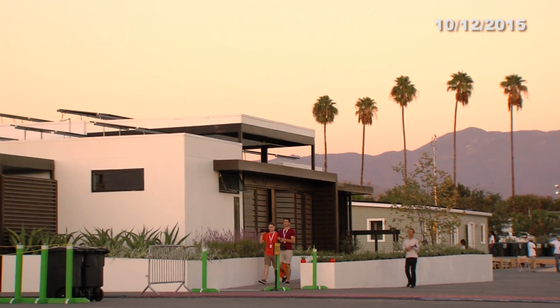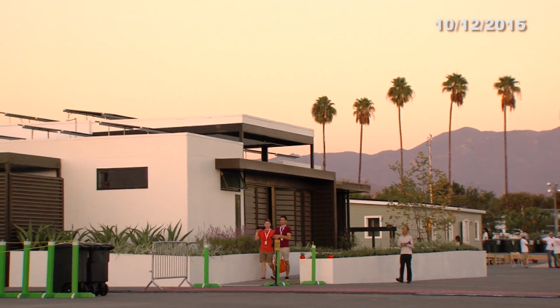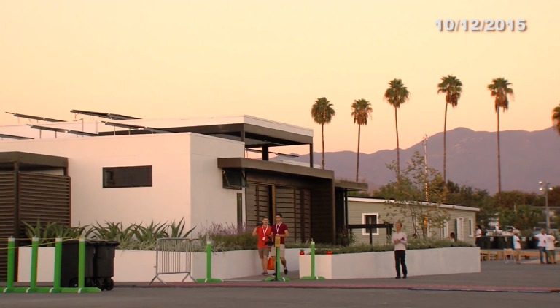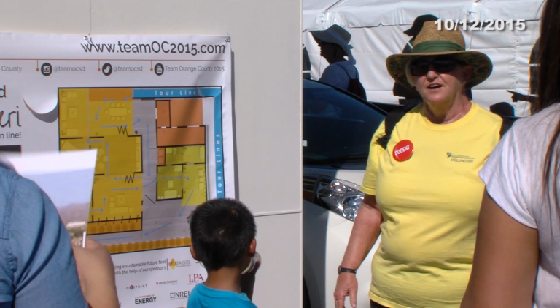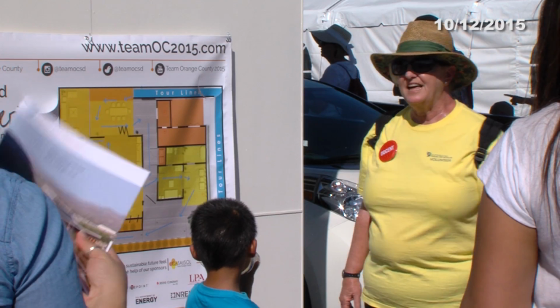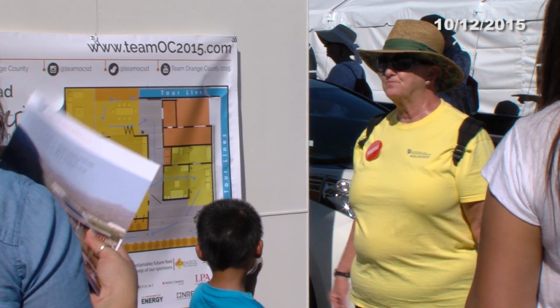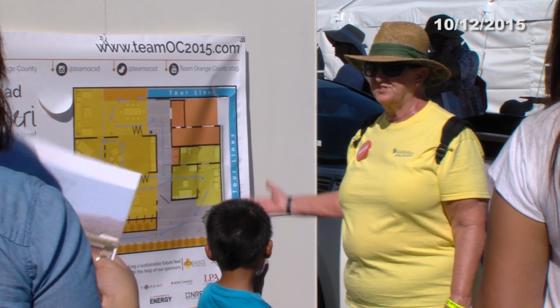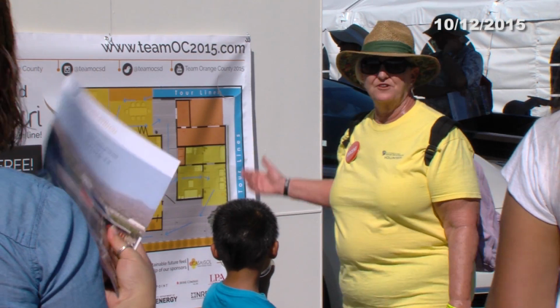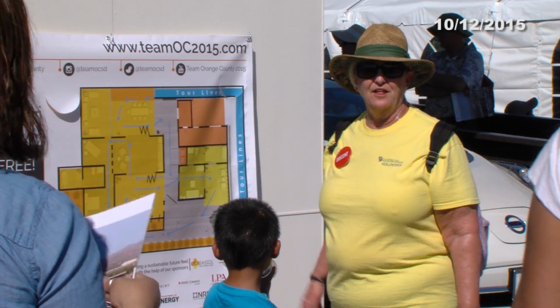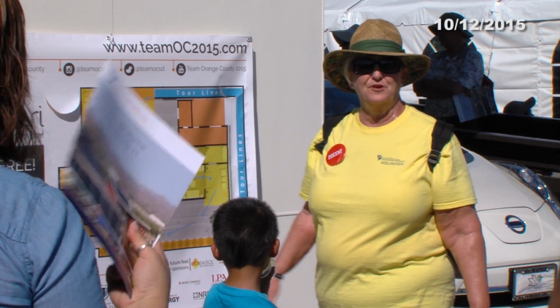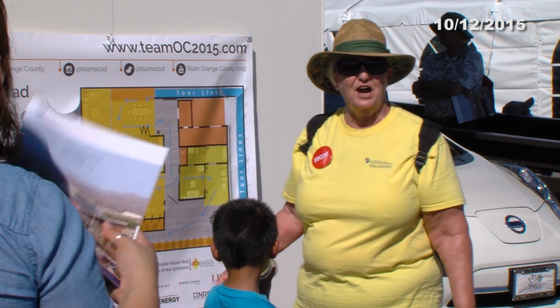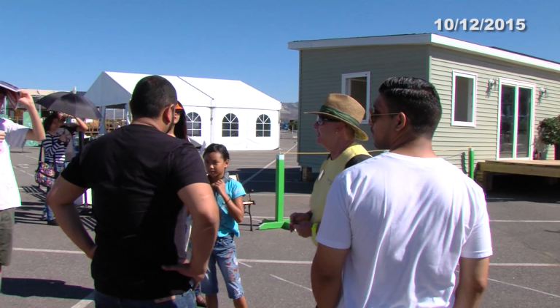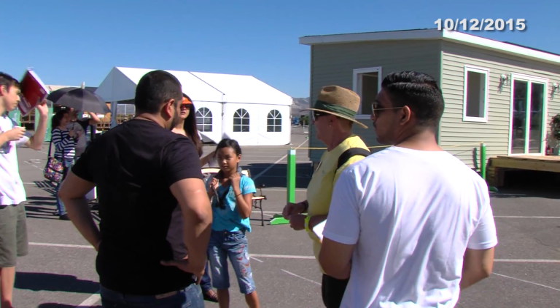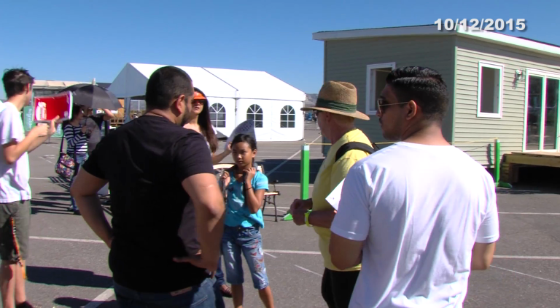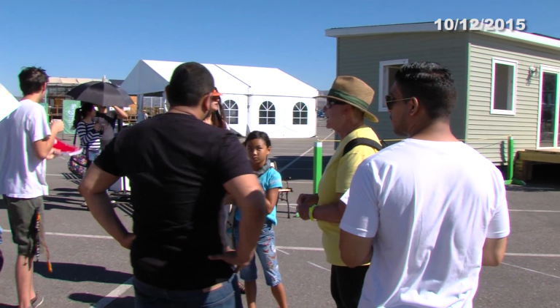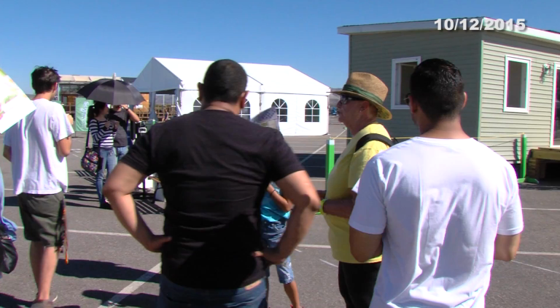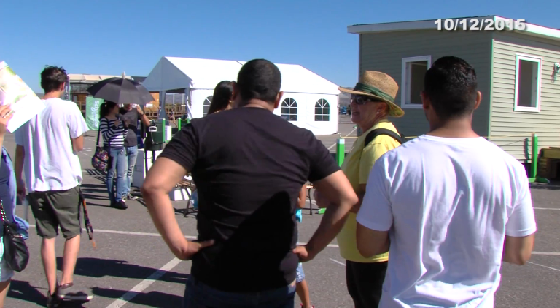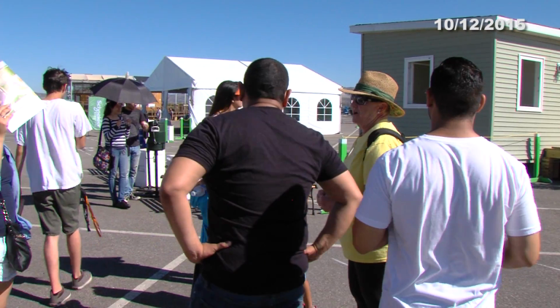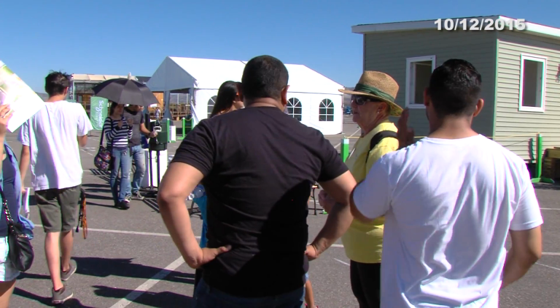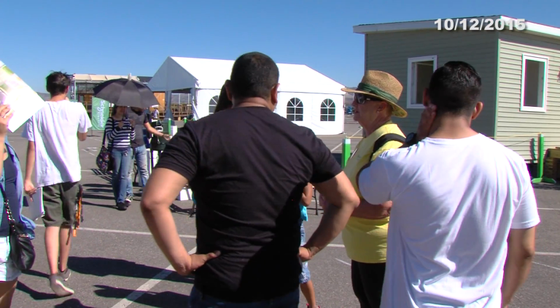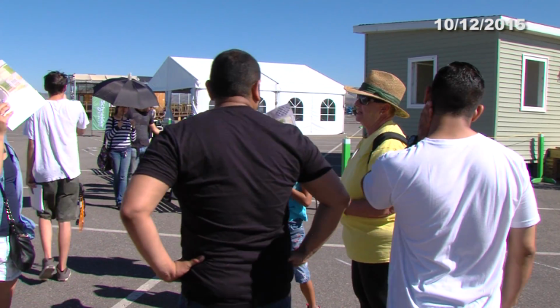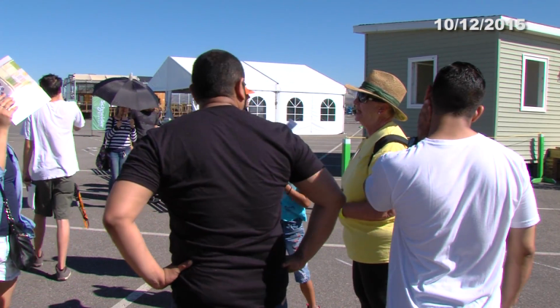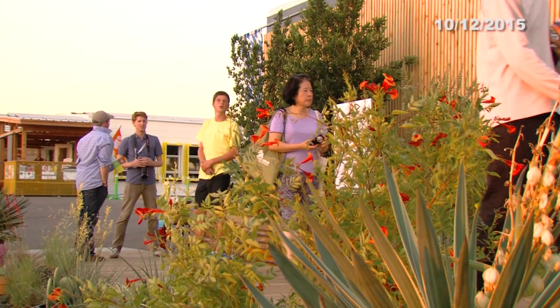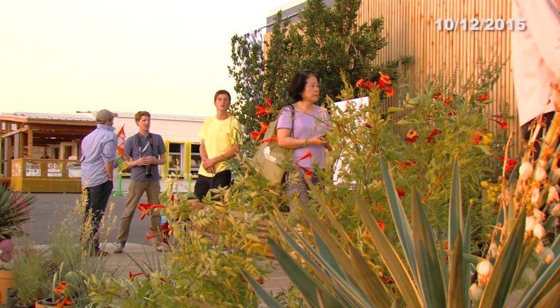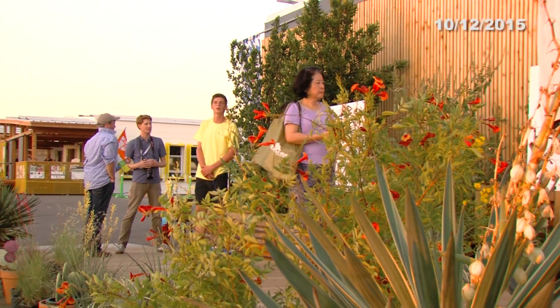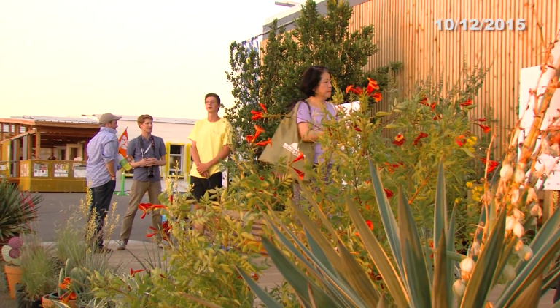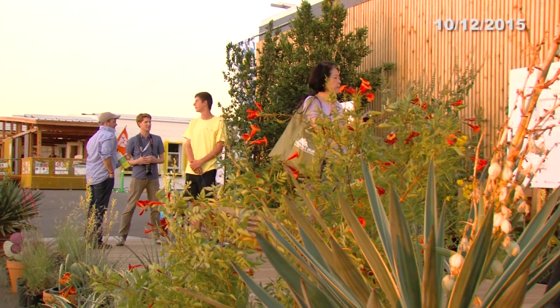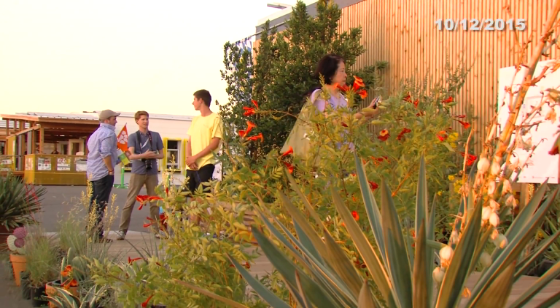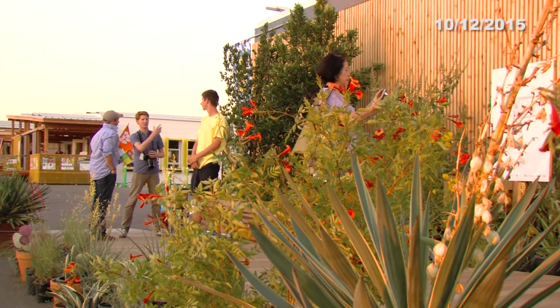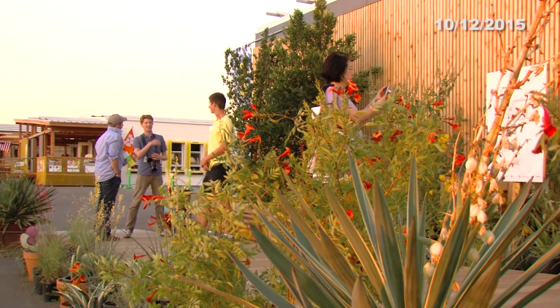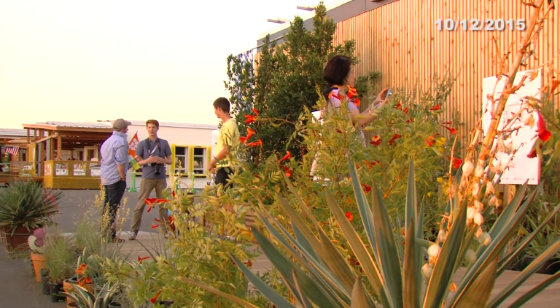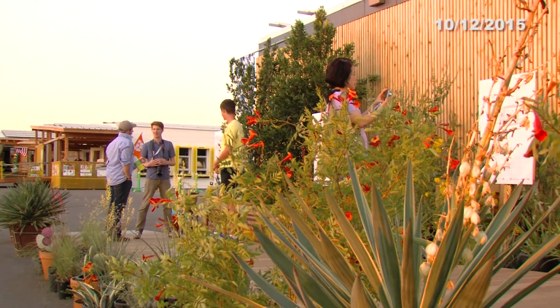And that's all for our mini tour. To meet Sean and all the other awesome volunteer docents providing free tours, get yourself to the Orange County Great Park this weekend.